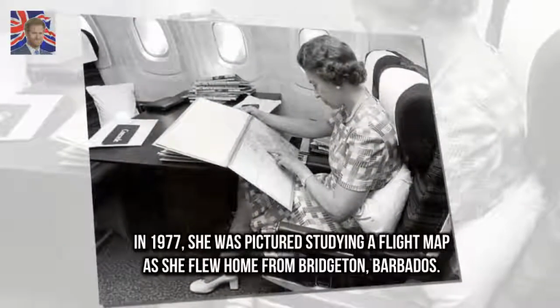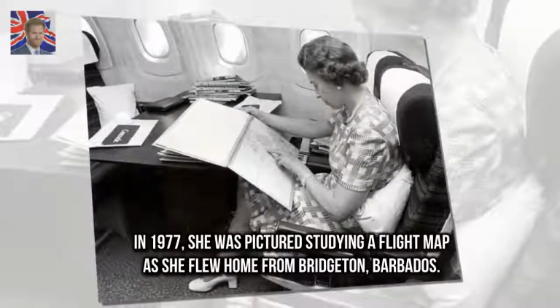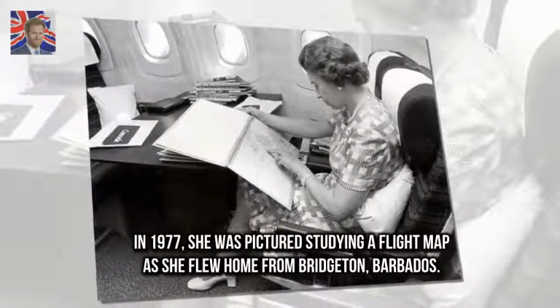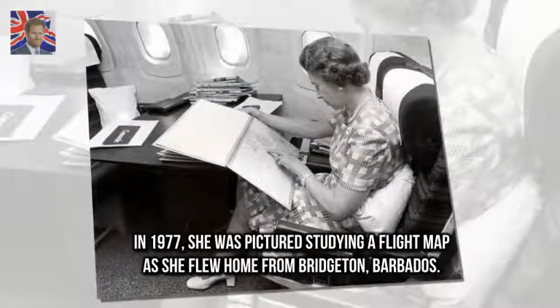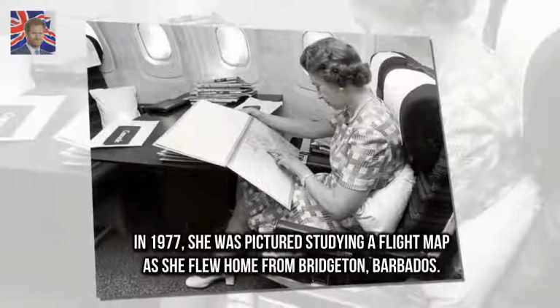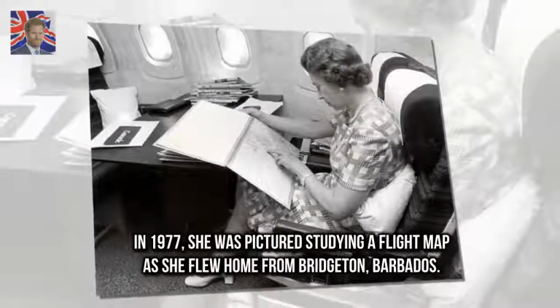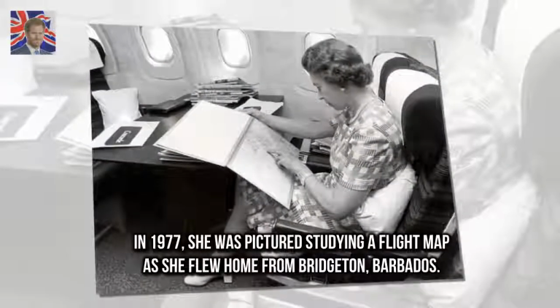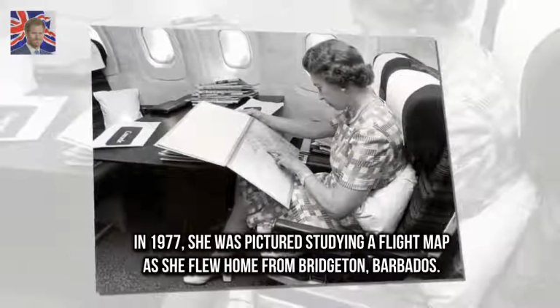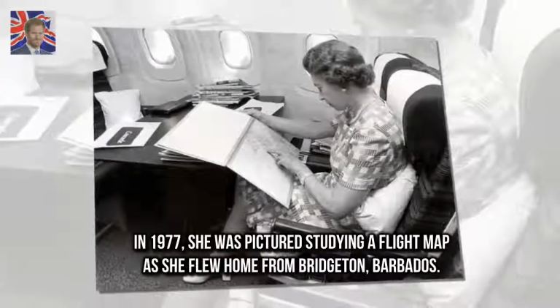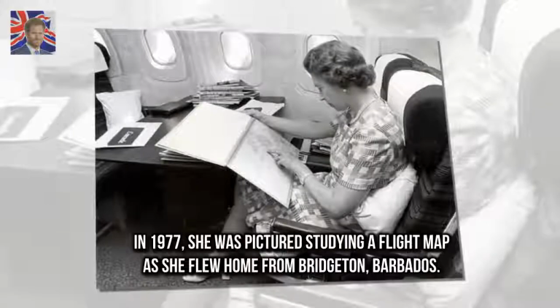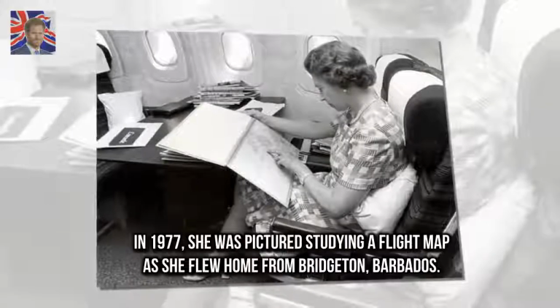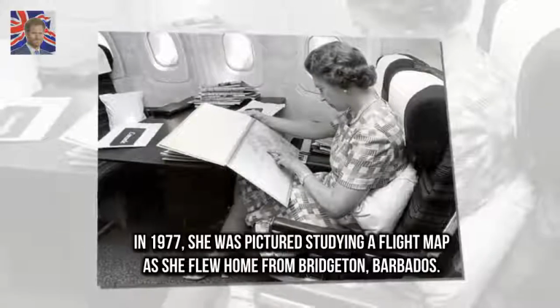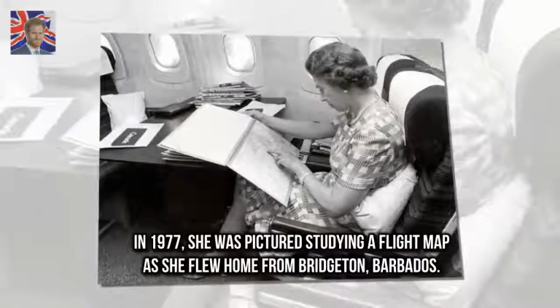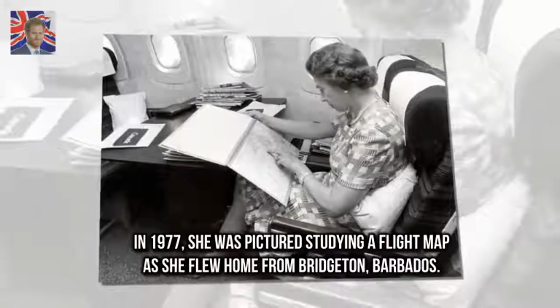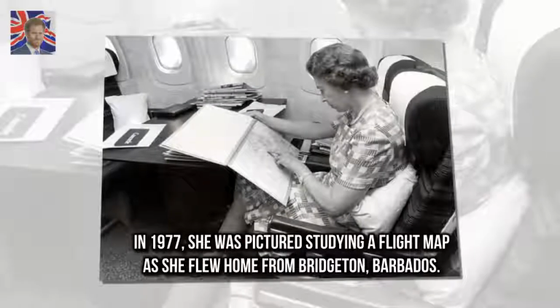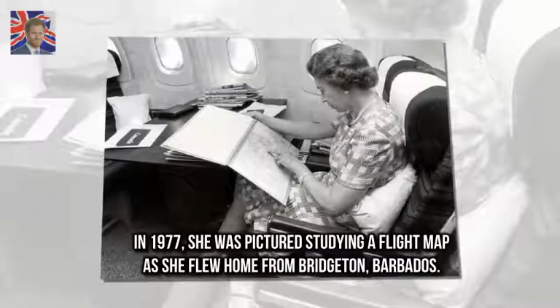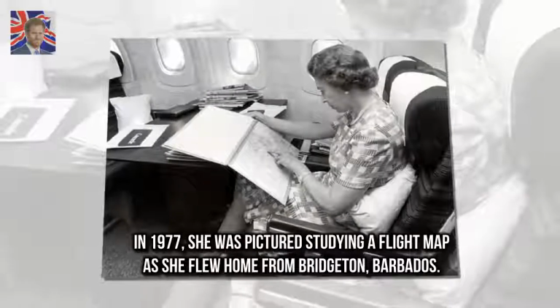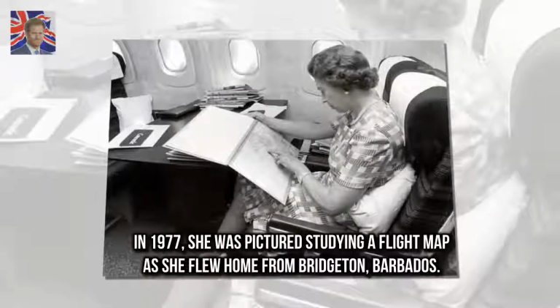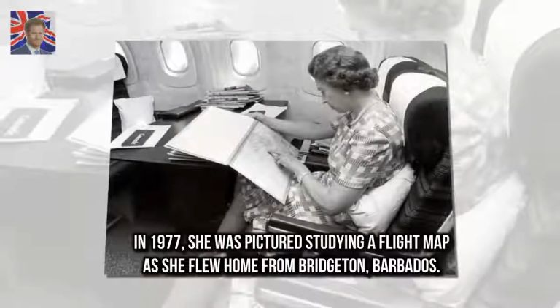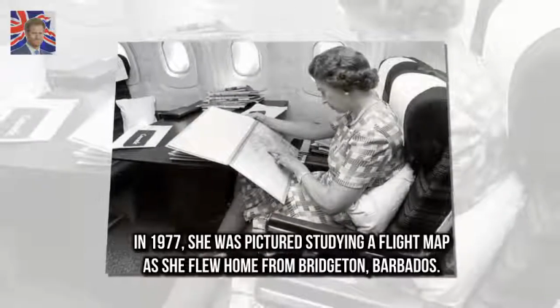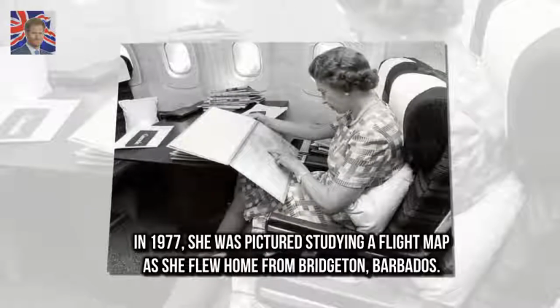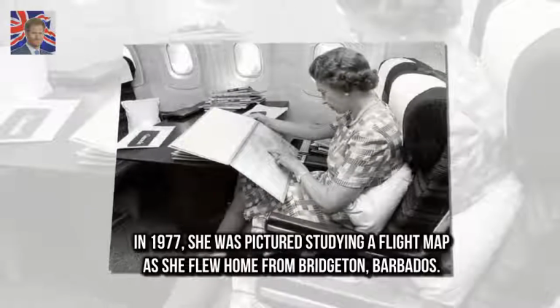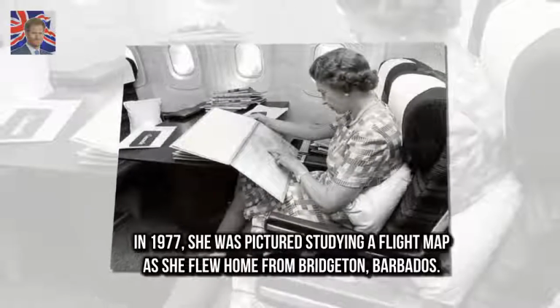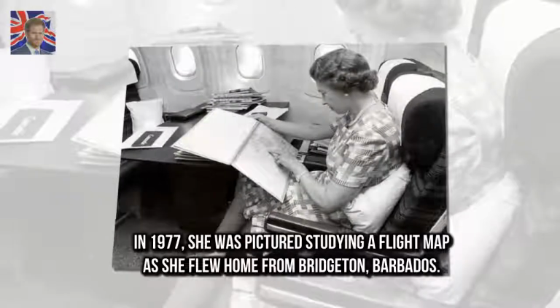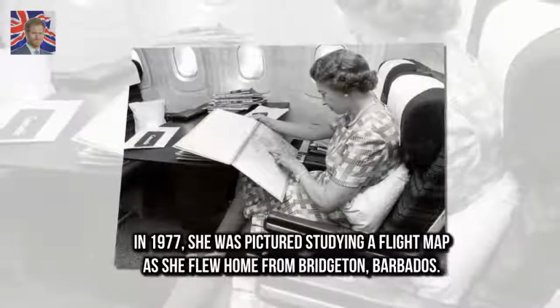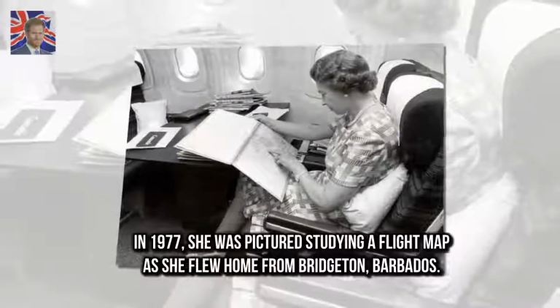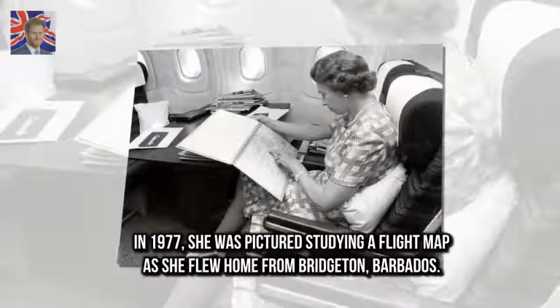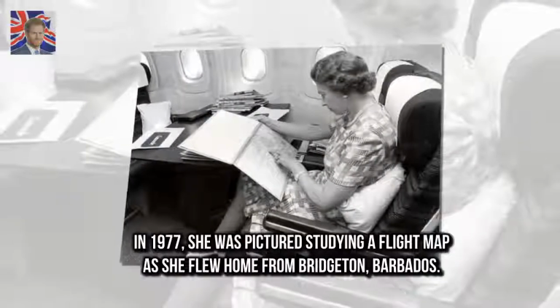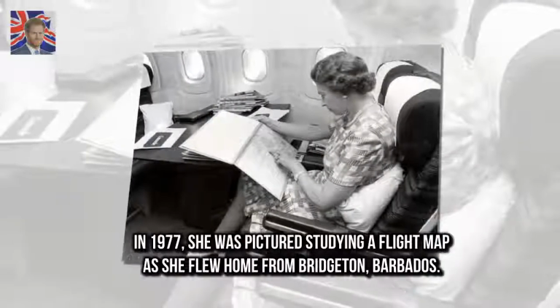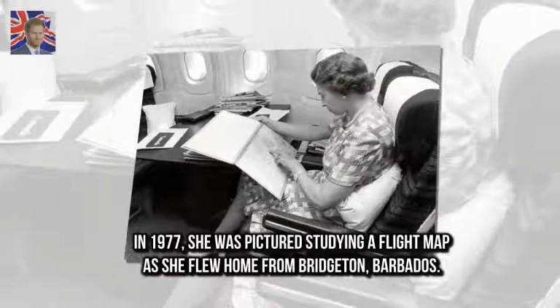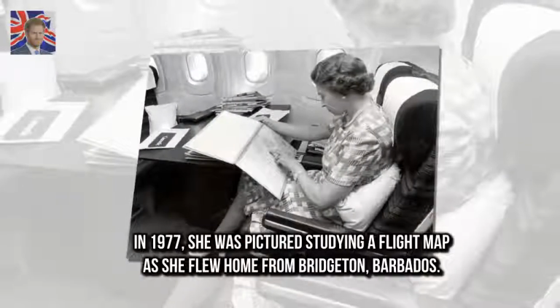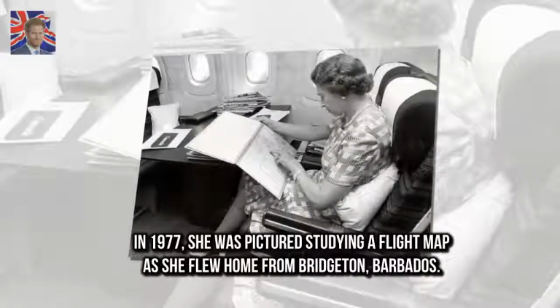In 1977, she was pictured studying a flight map as she flew home from Bridgeton, Barbados.